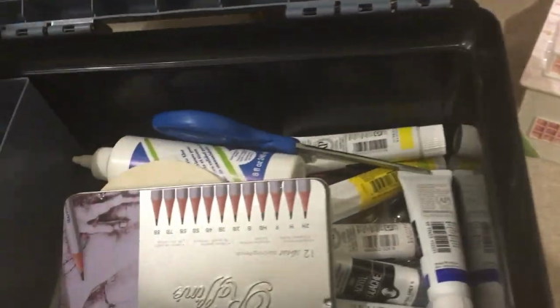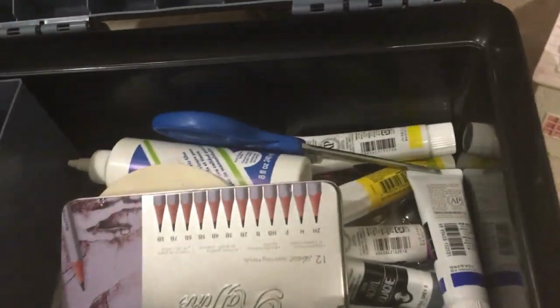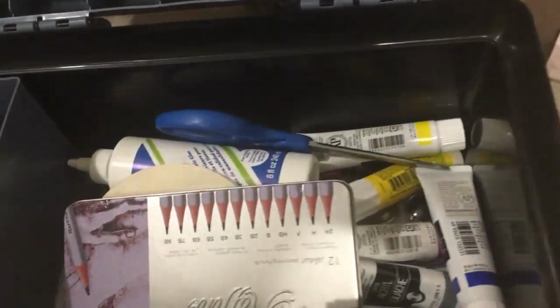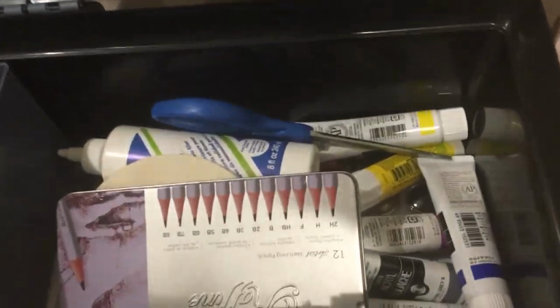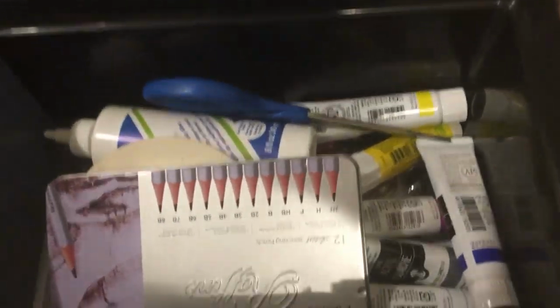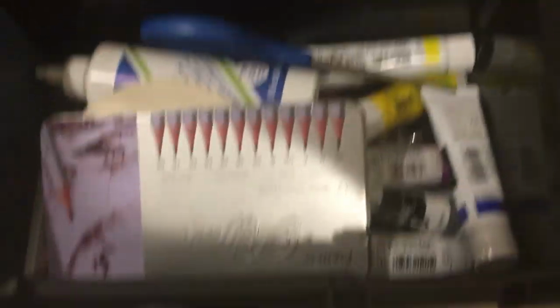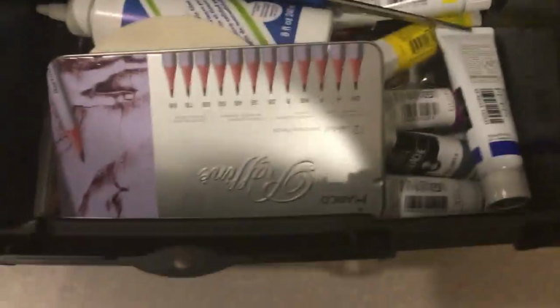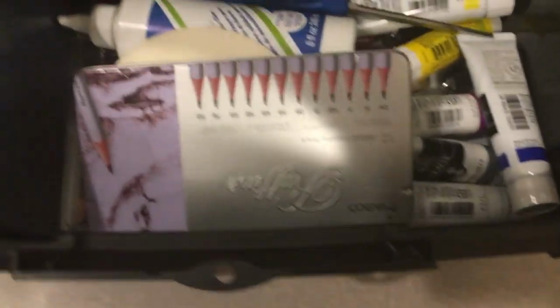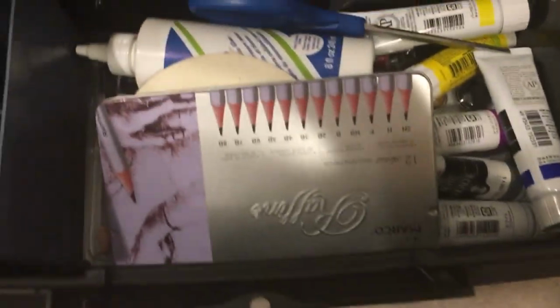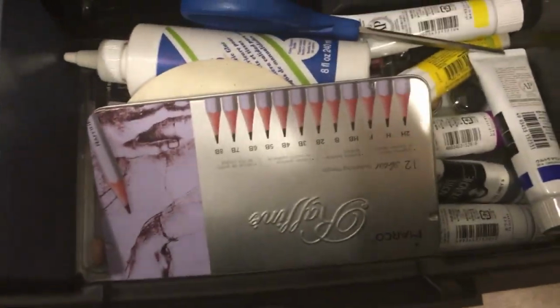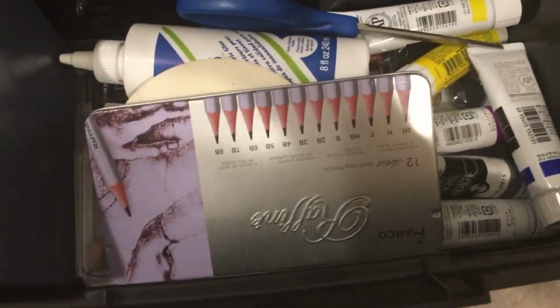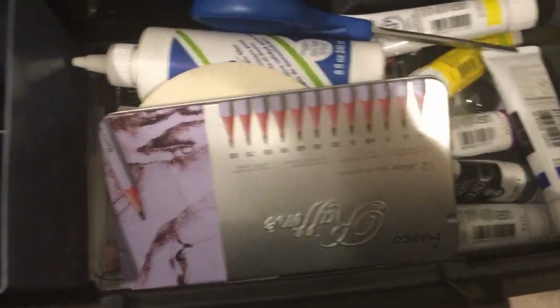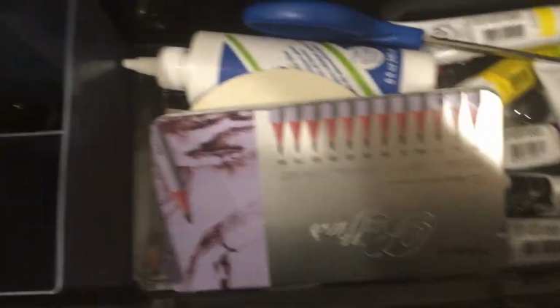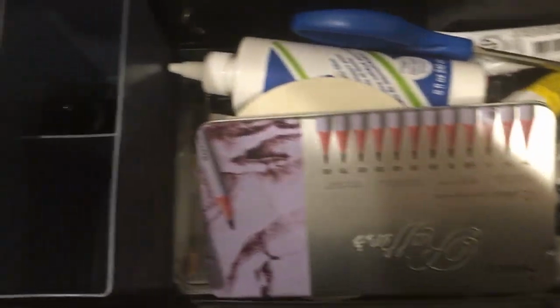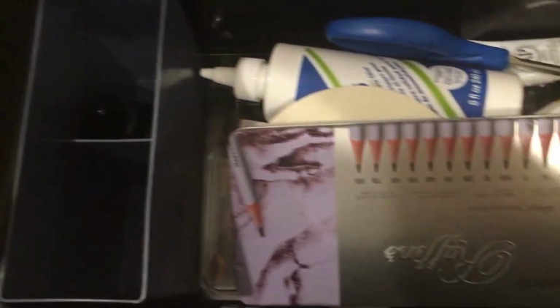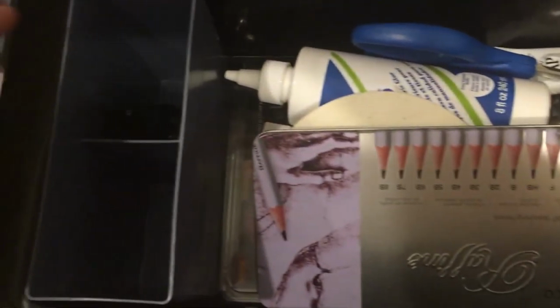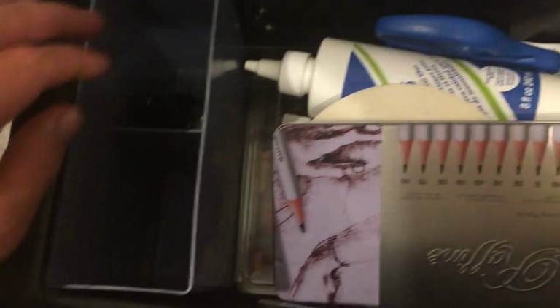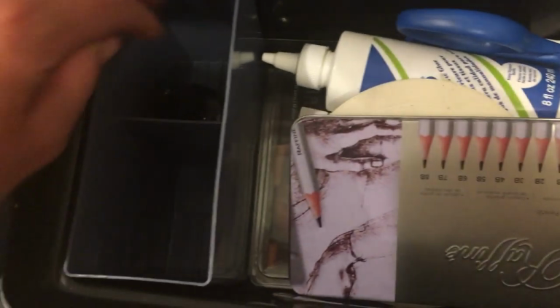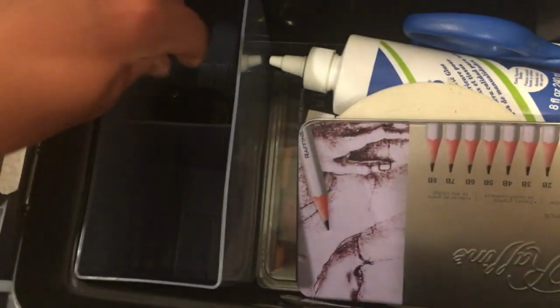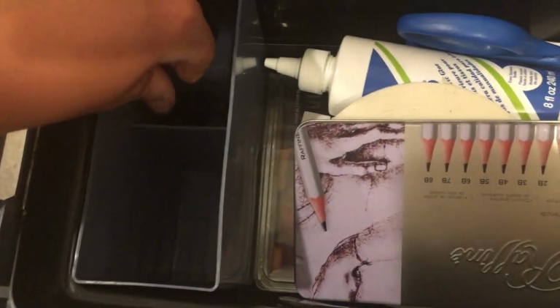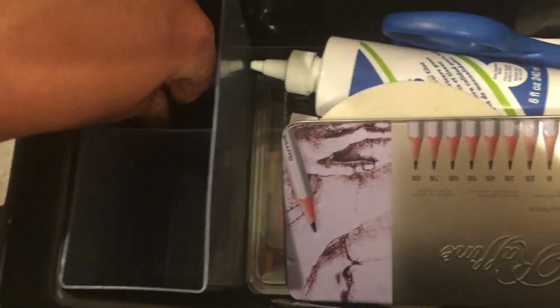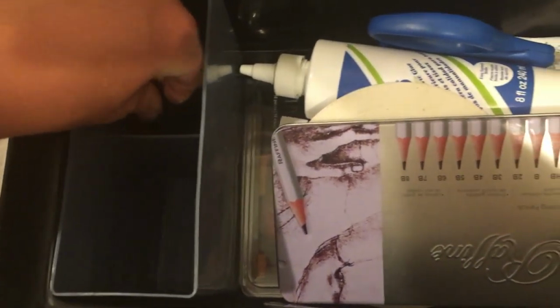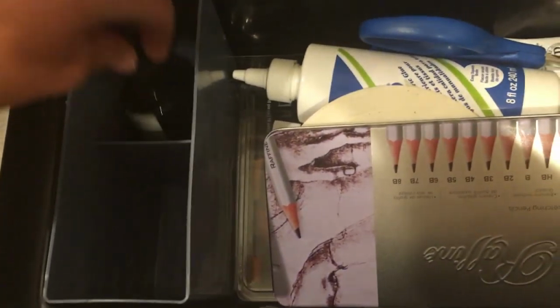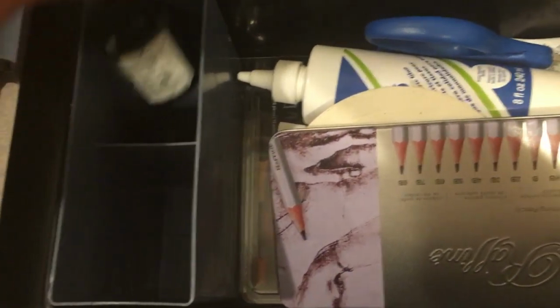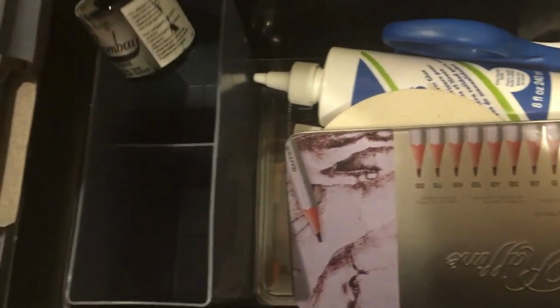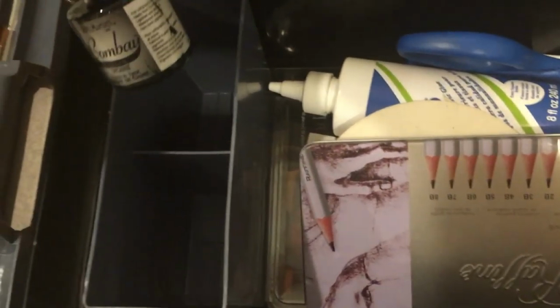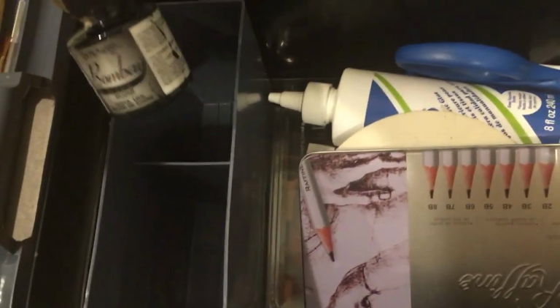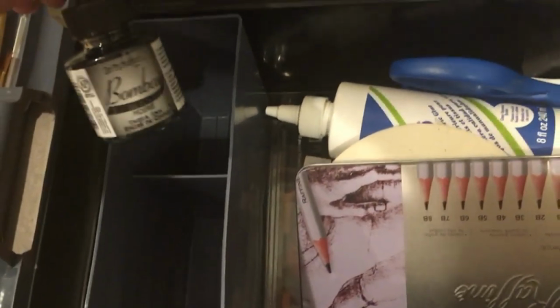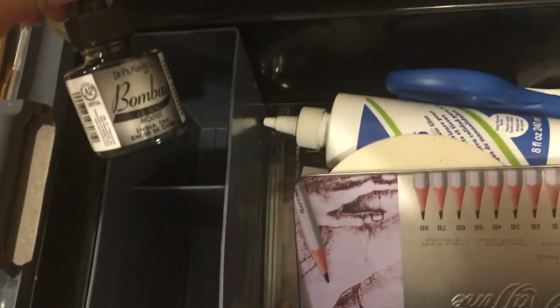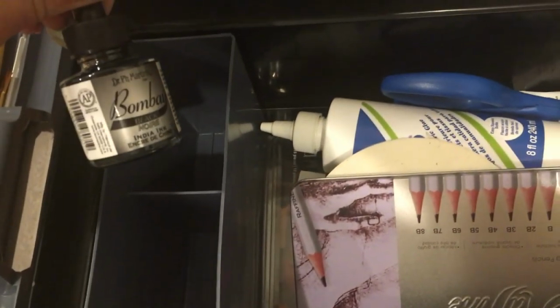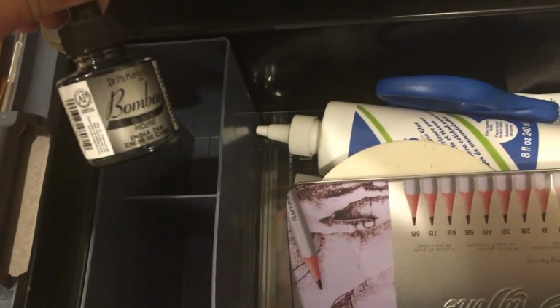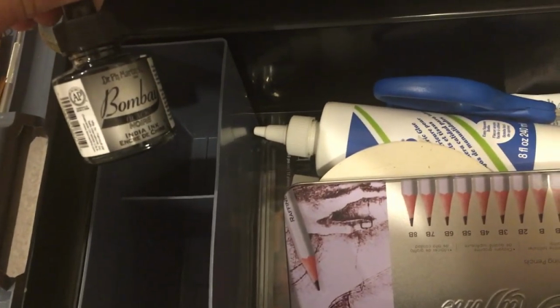This compartment comes out to reveal what's beneath it. And here is my India ink.